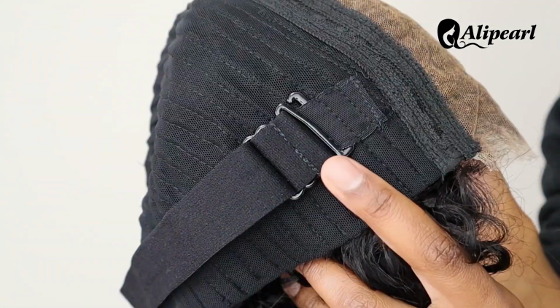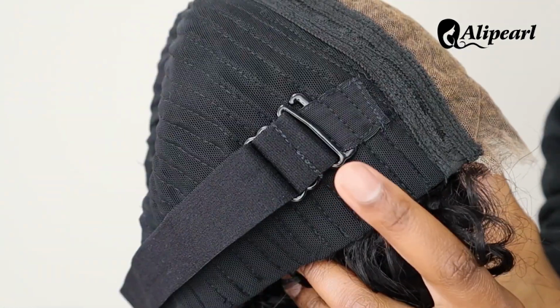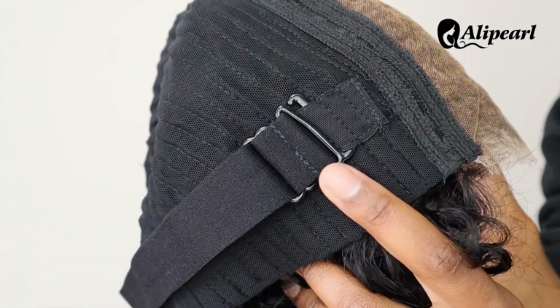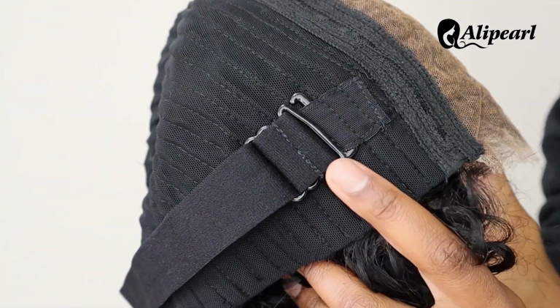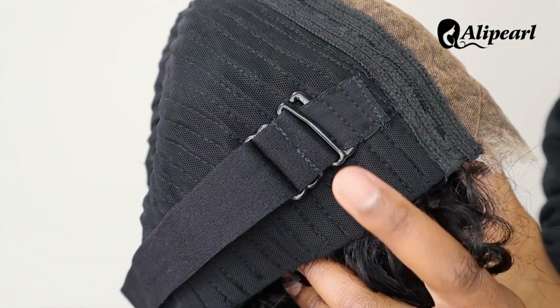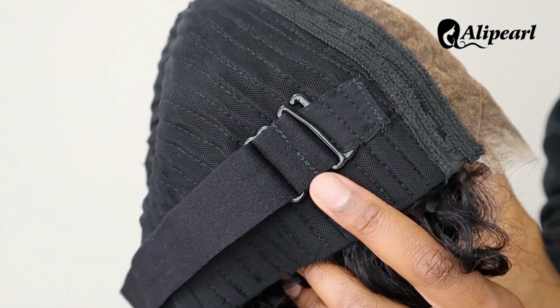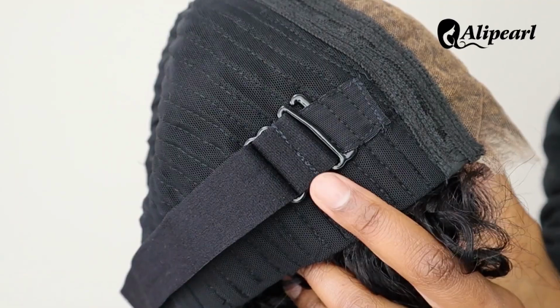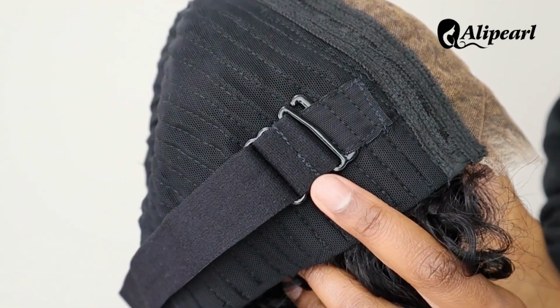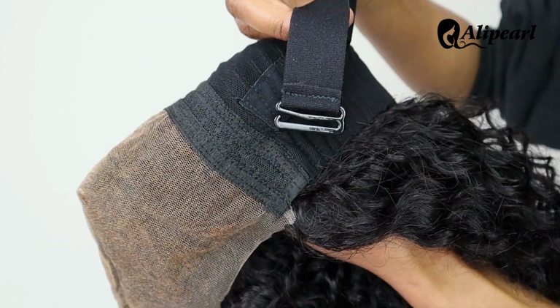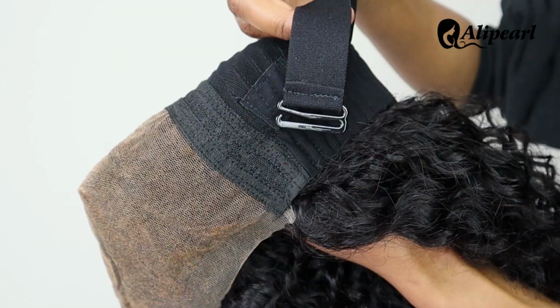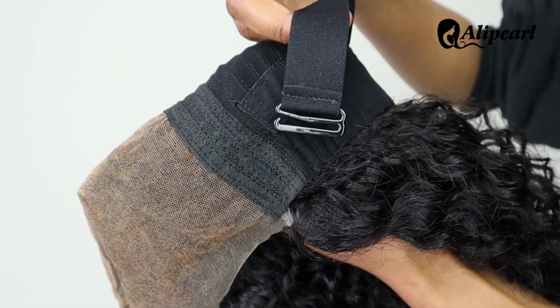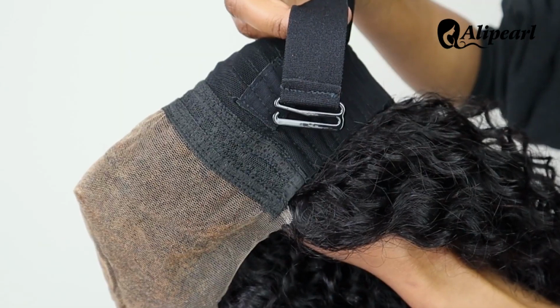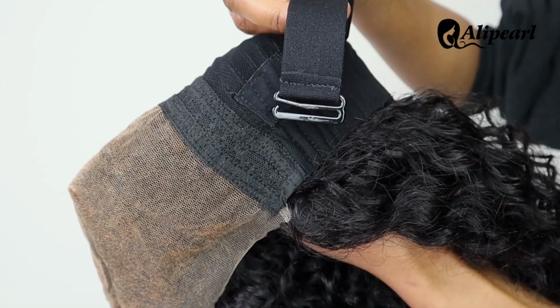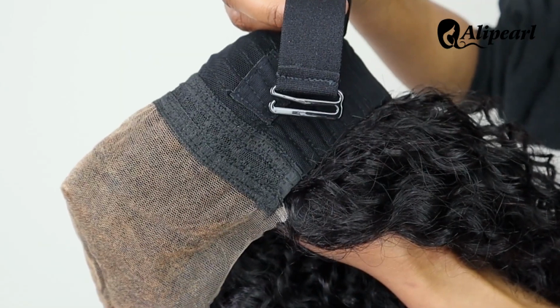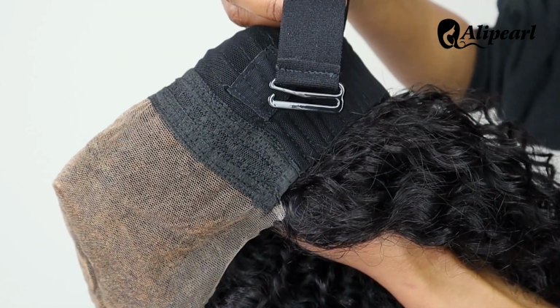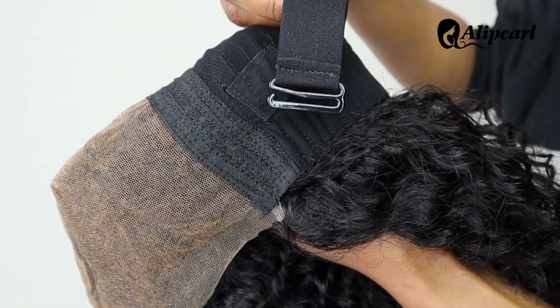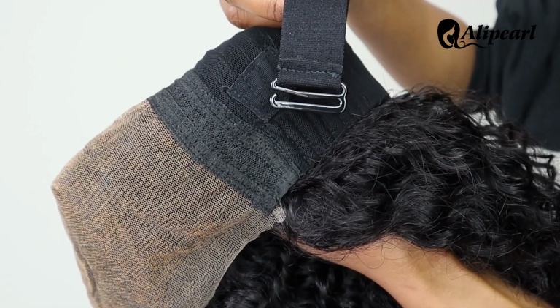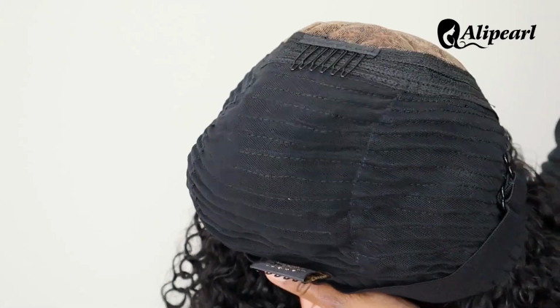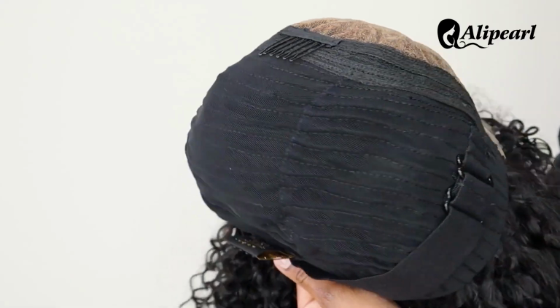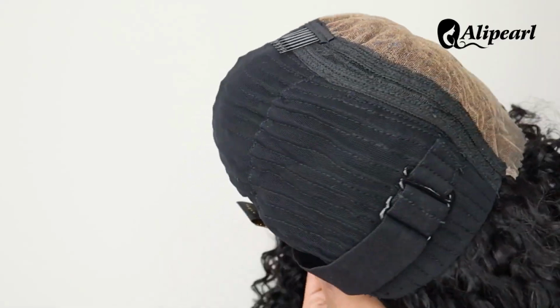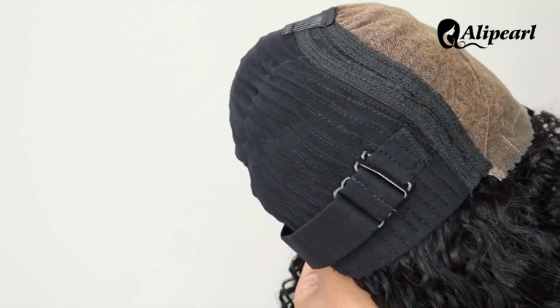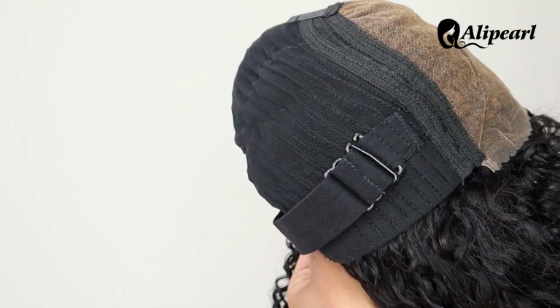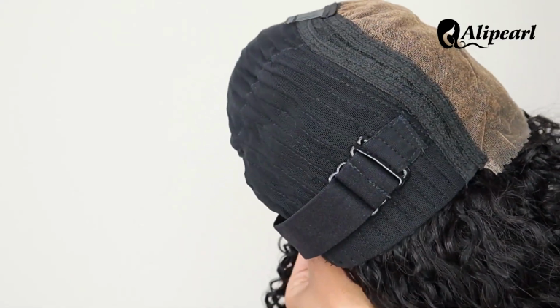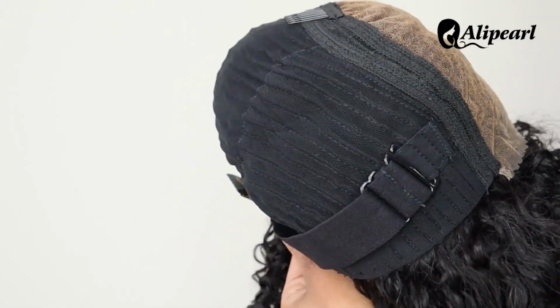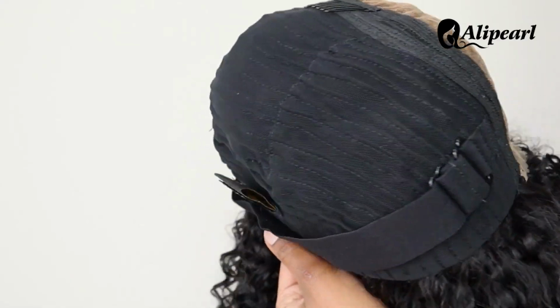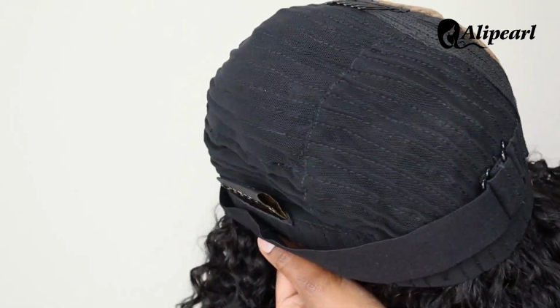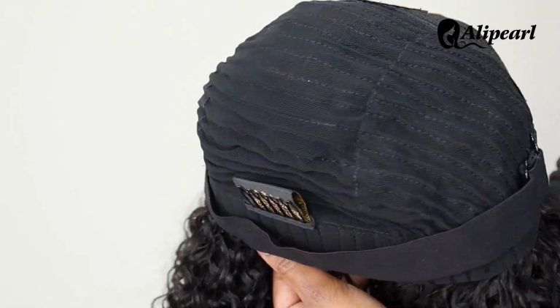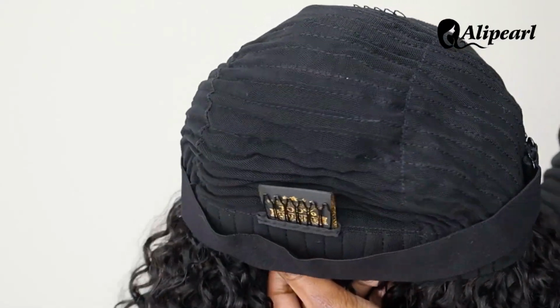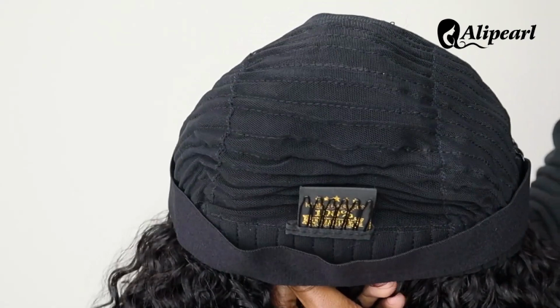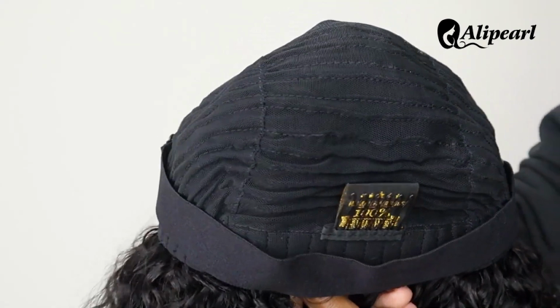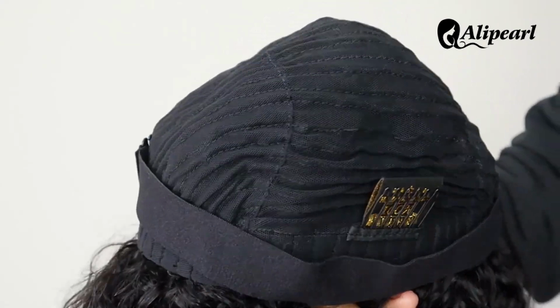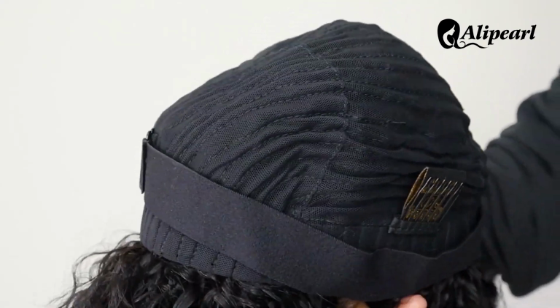It has two attachment combs and one adjustable strap. I love that it has the comb at the back — it helped keep the wig snug on my head. My wig cap size is small.